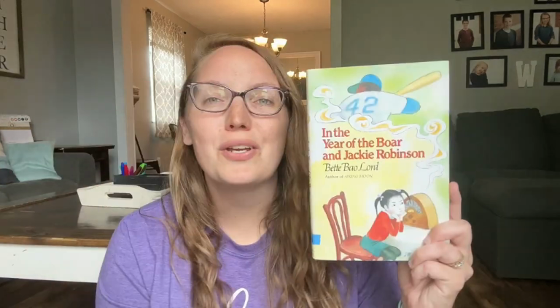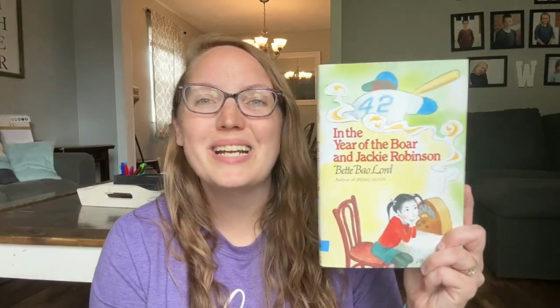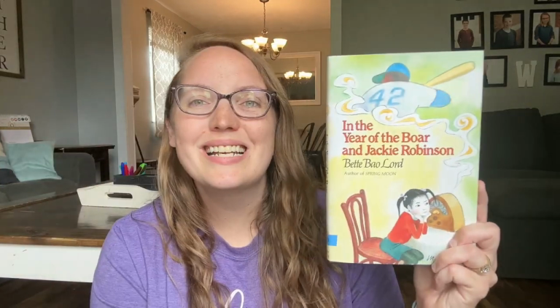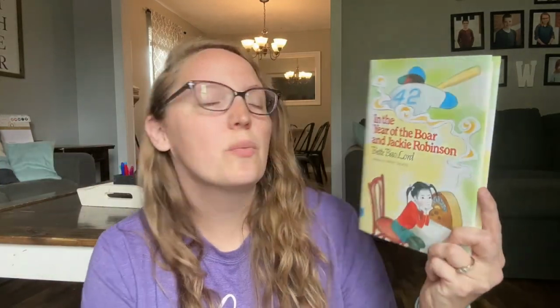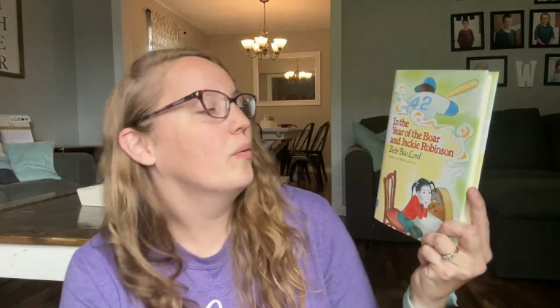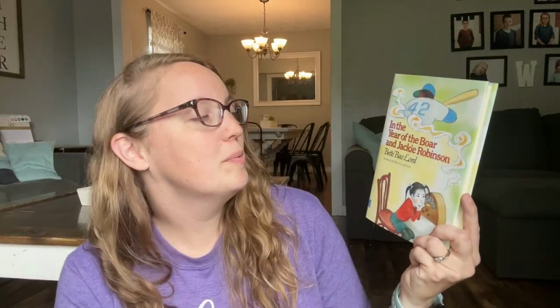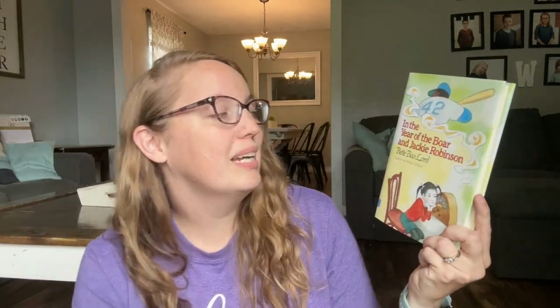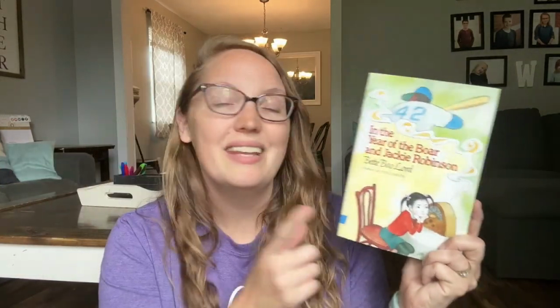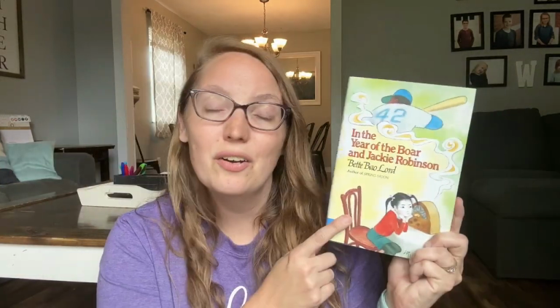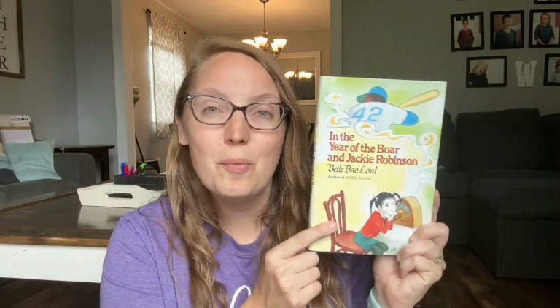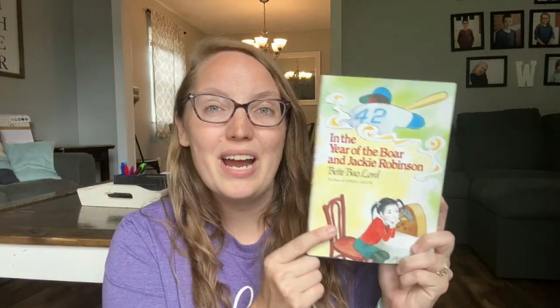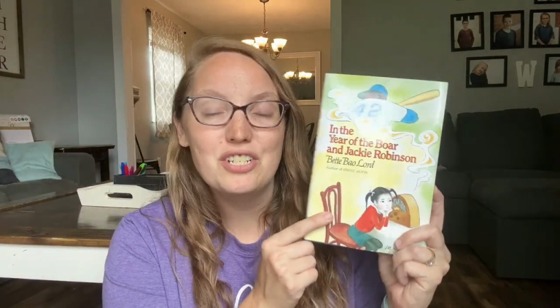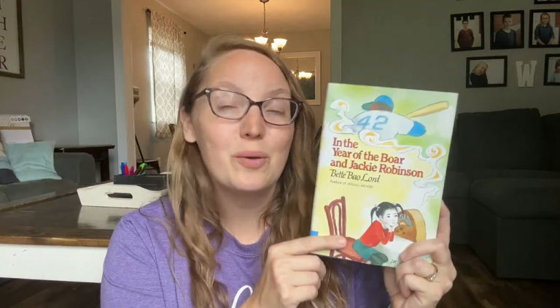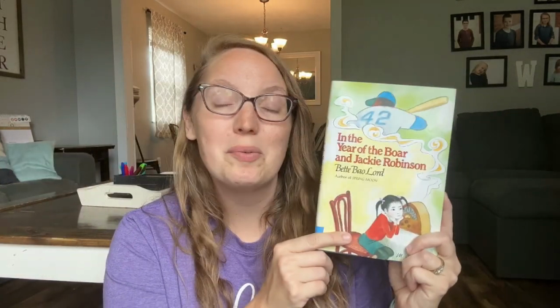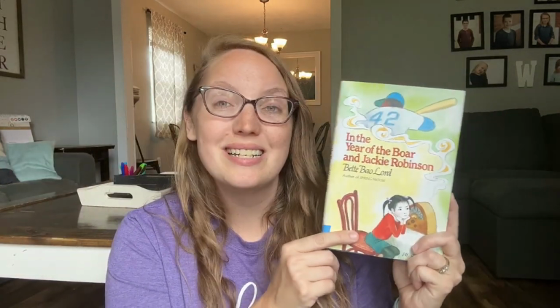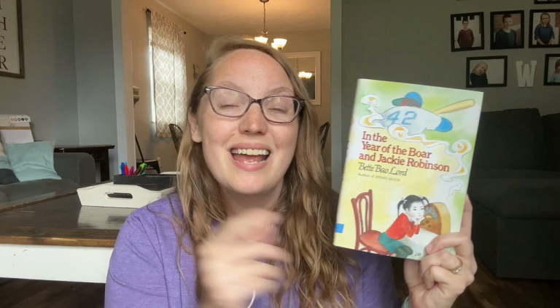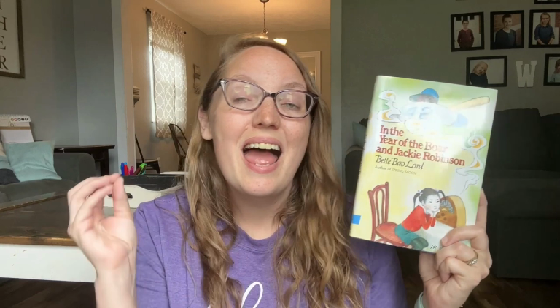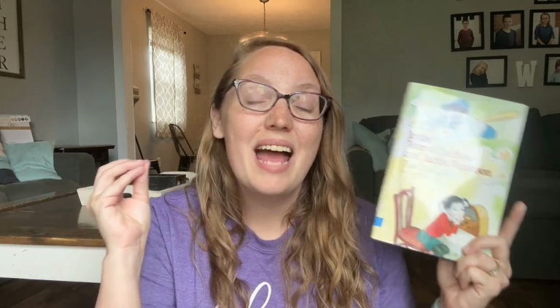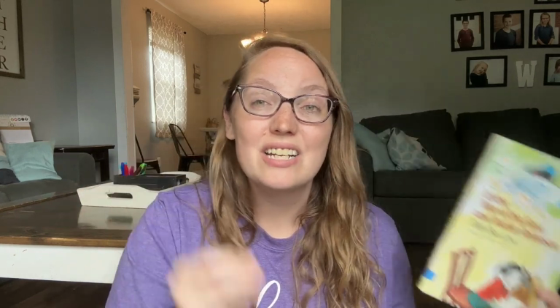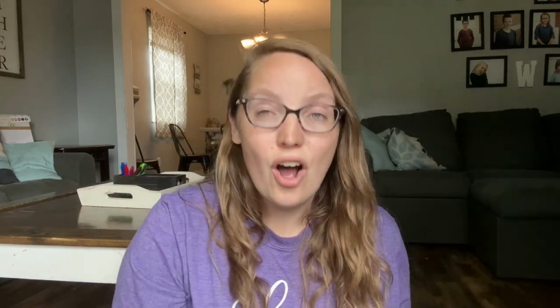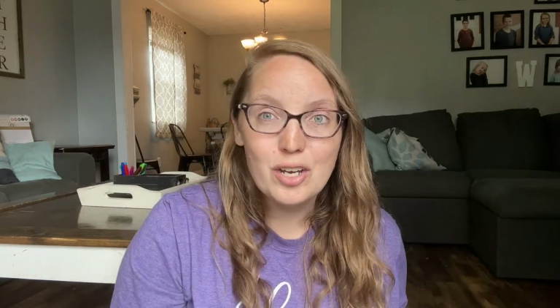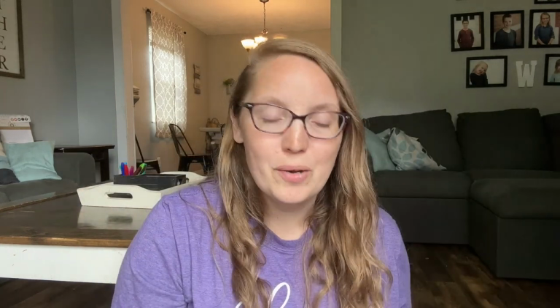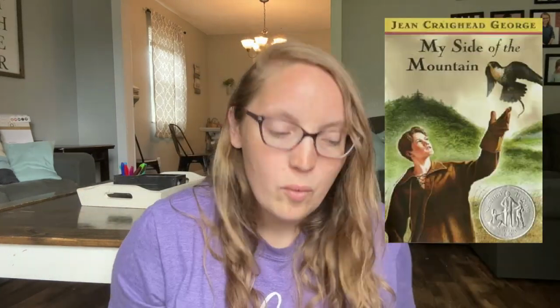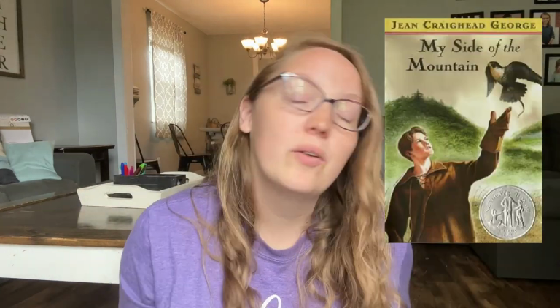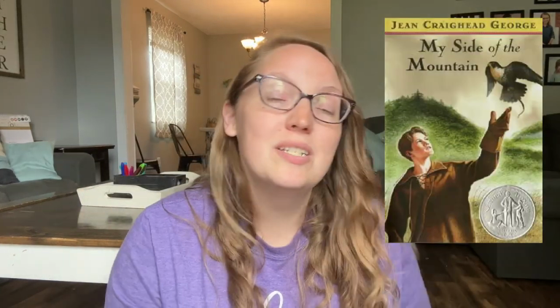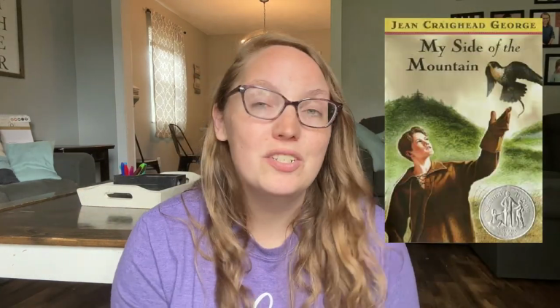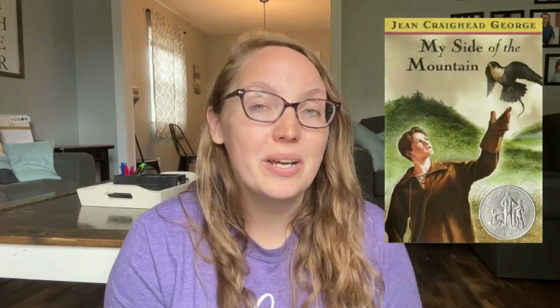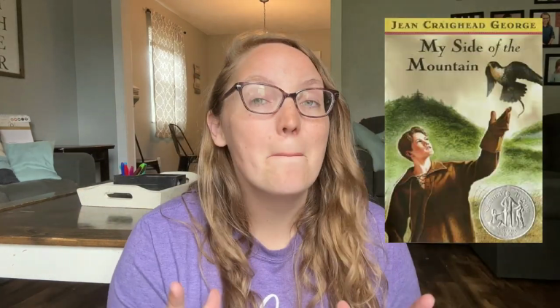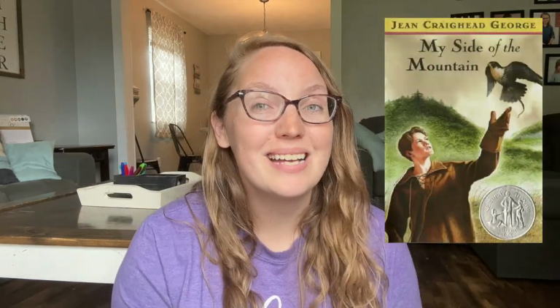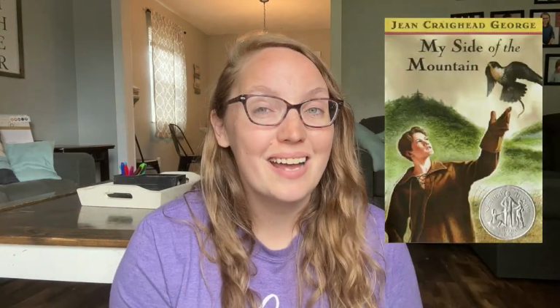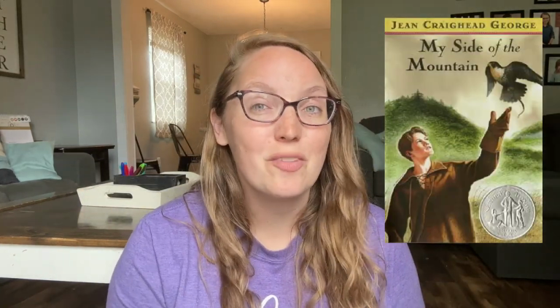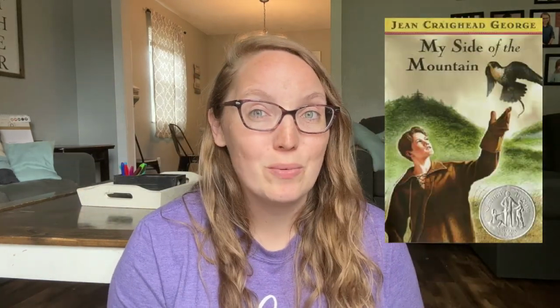For unit six, we're going to be reading In the Year of the Boar and Jackie Robinson. And then as an audiobook, we are going to be doing My Side of the Mountain.